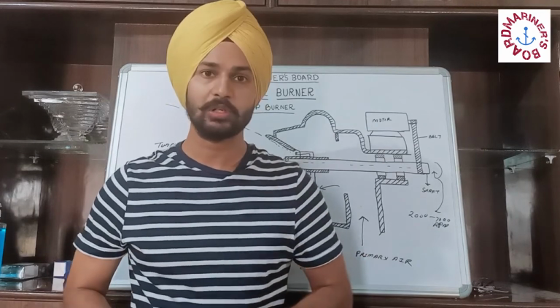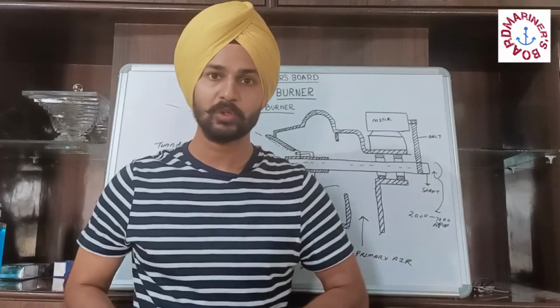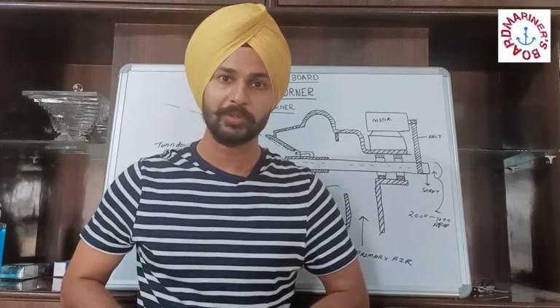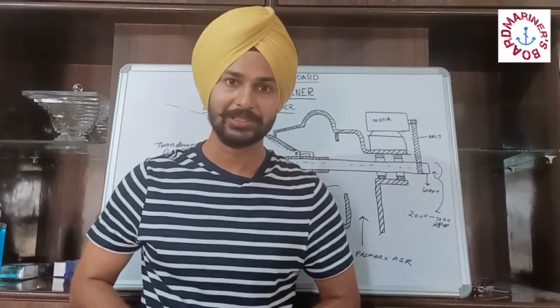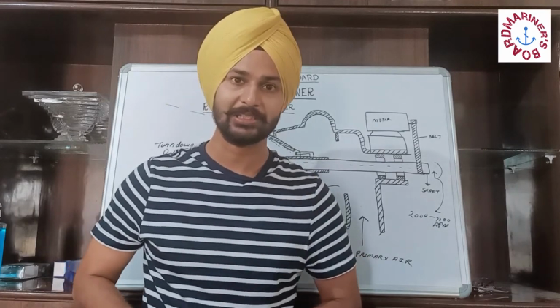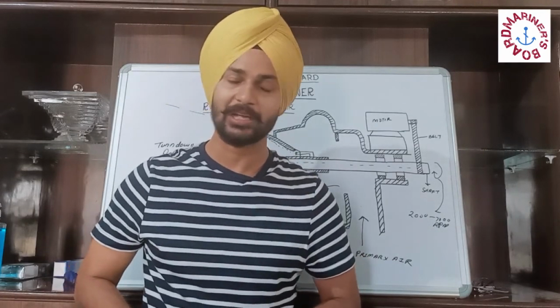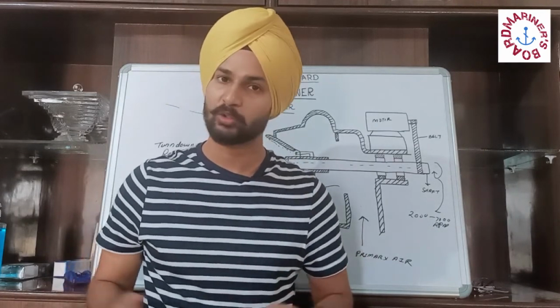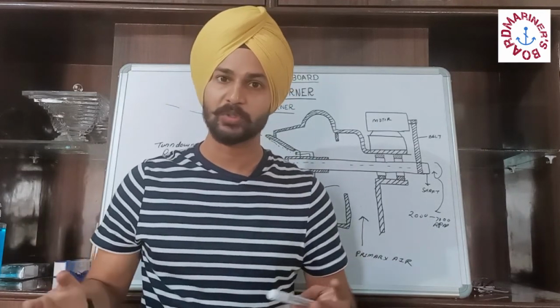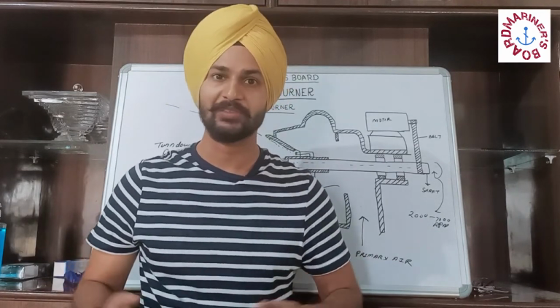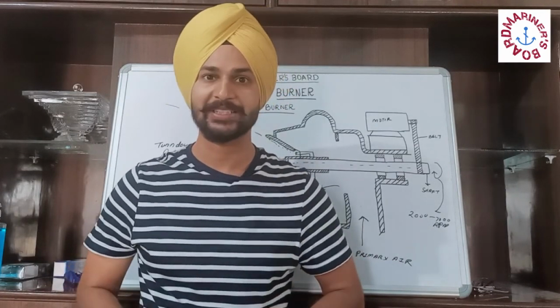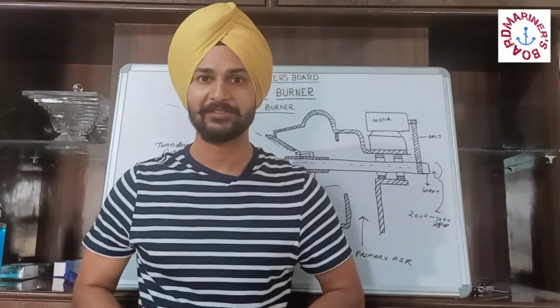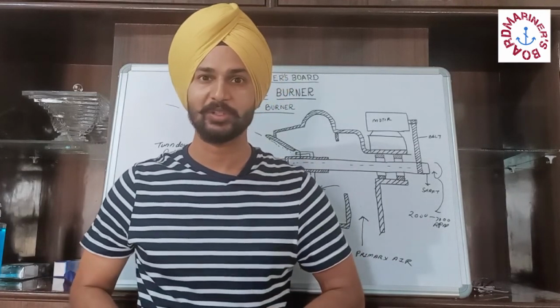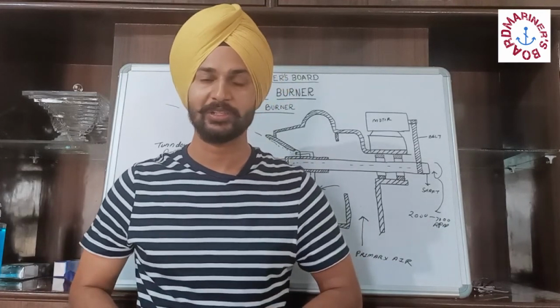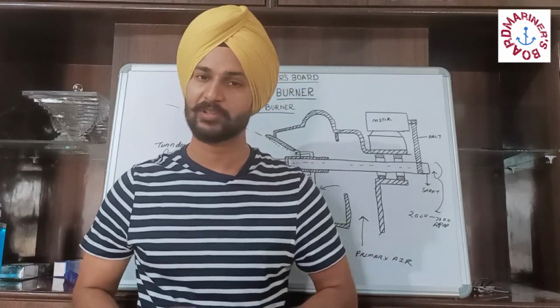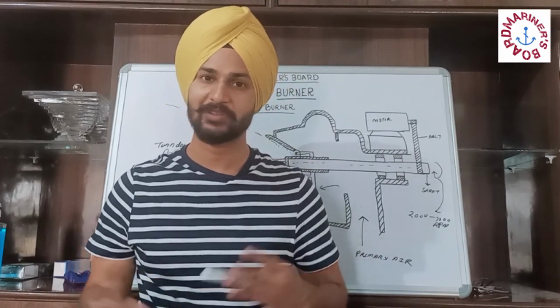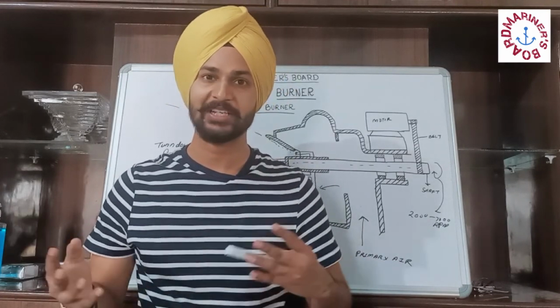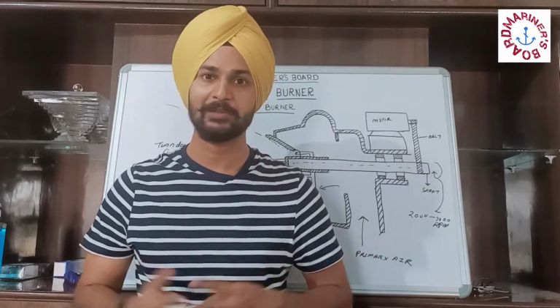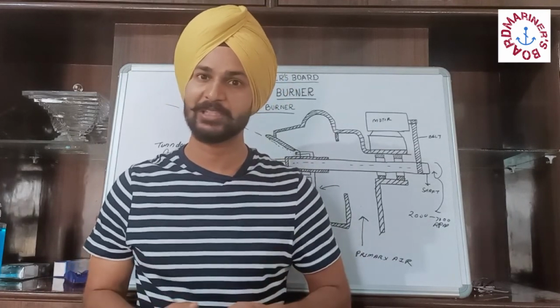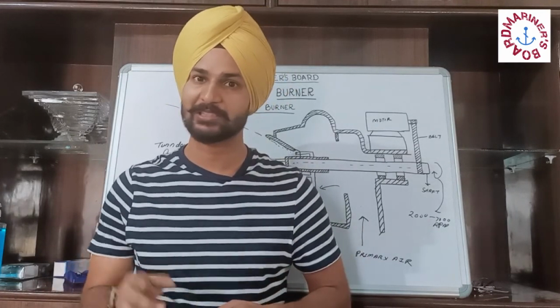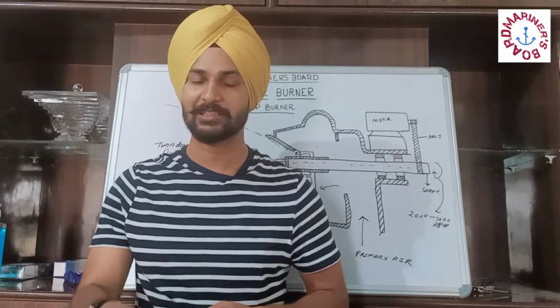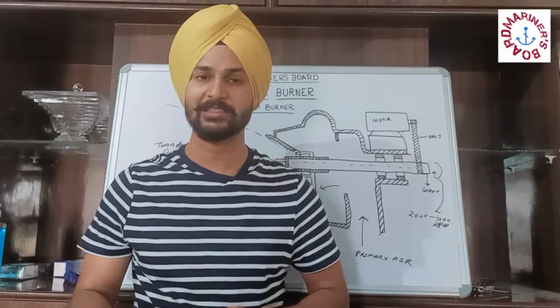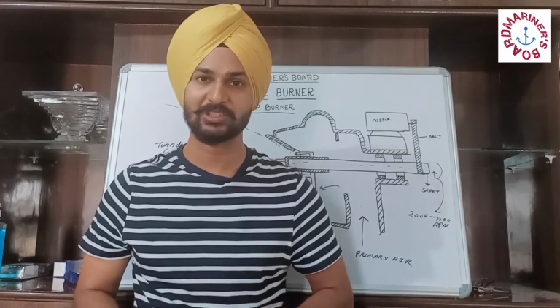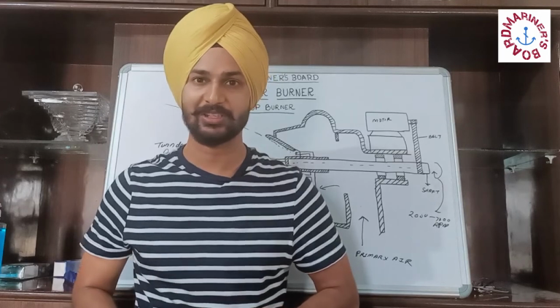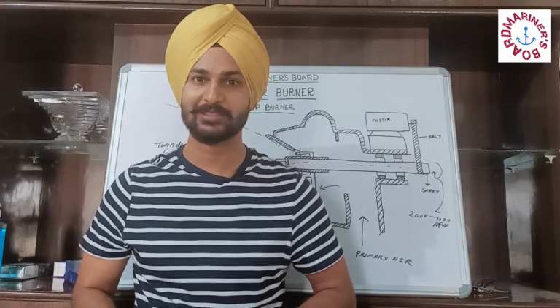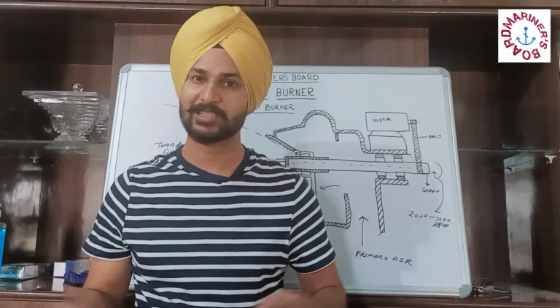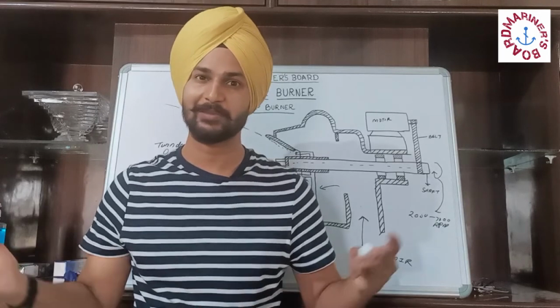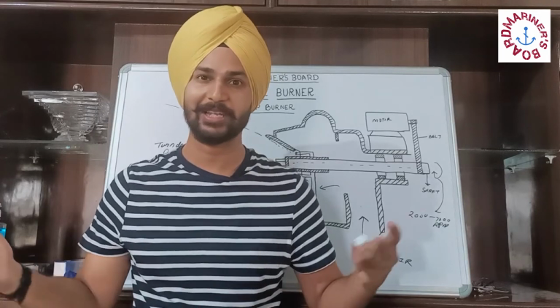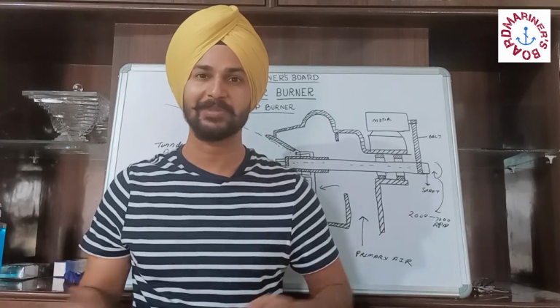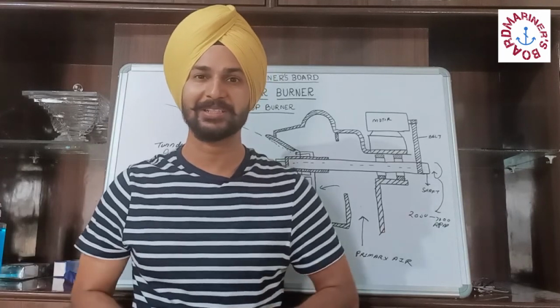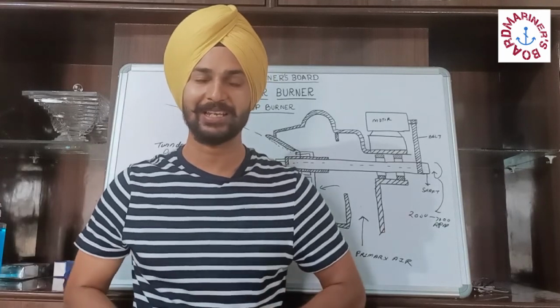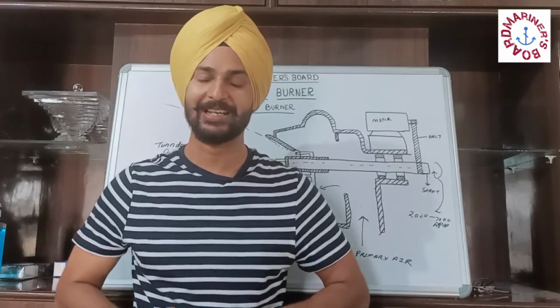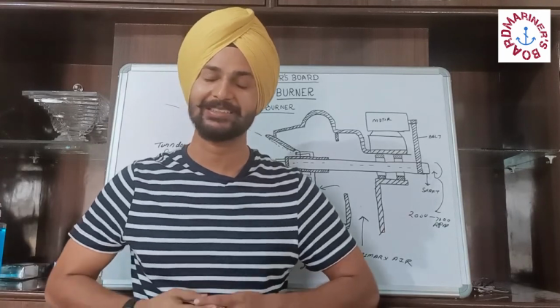So this was all about today's lecture. I hope you have liked the video. If you have, please click the share, subscribe, and like button. Thank you.